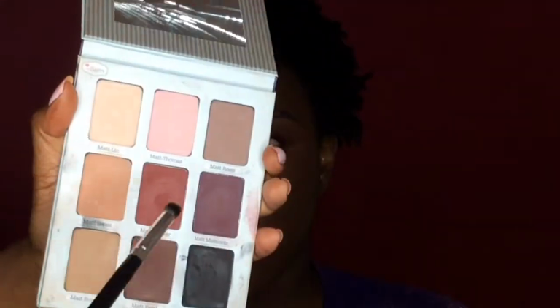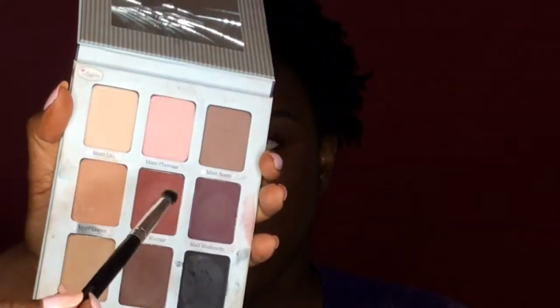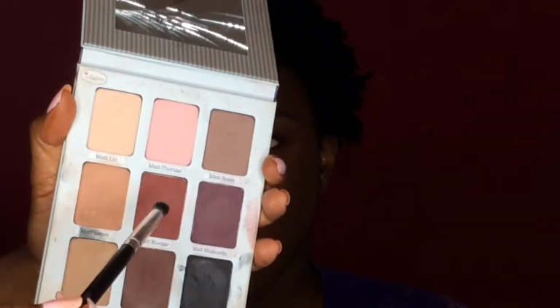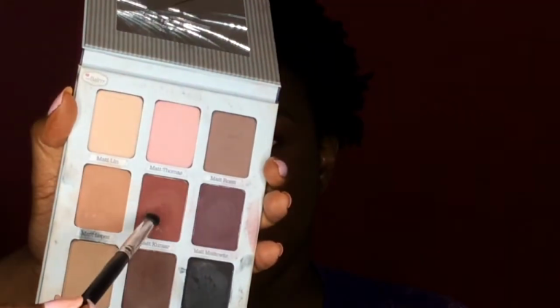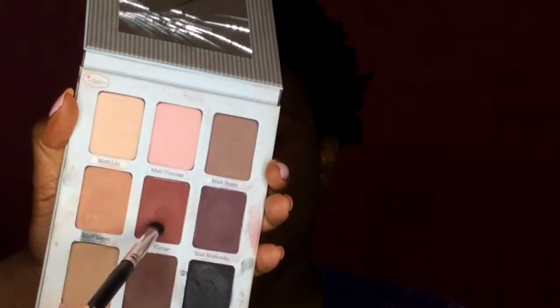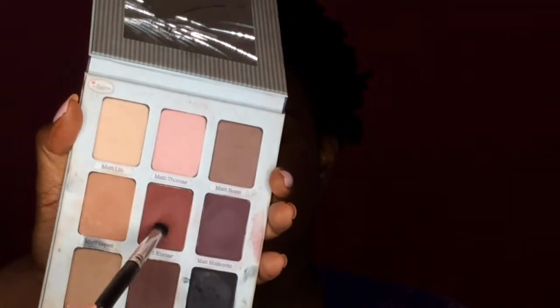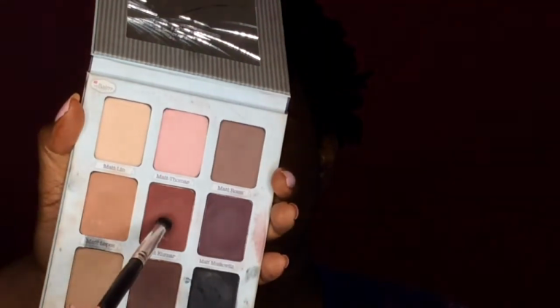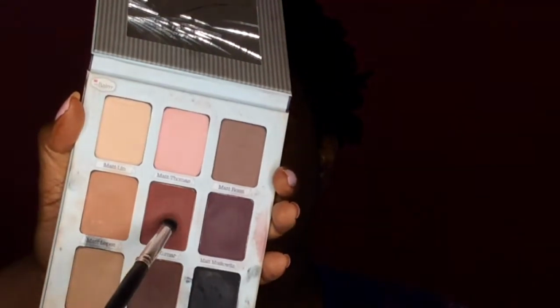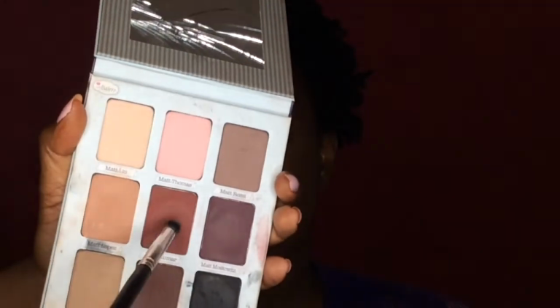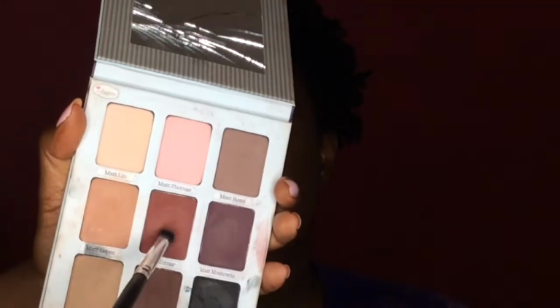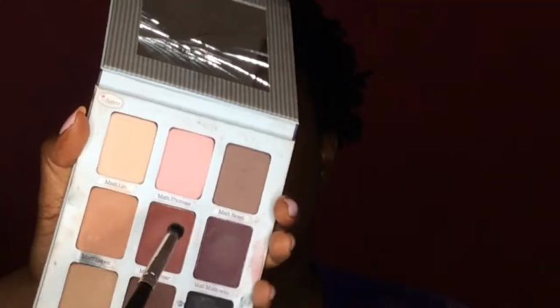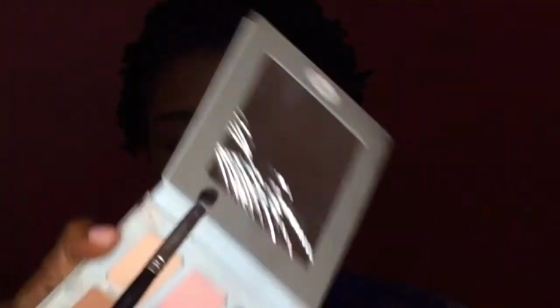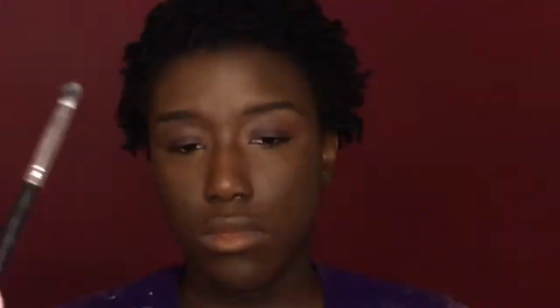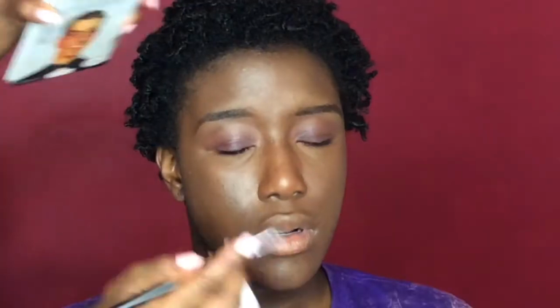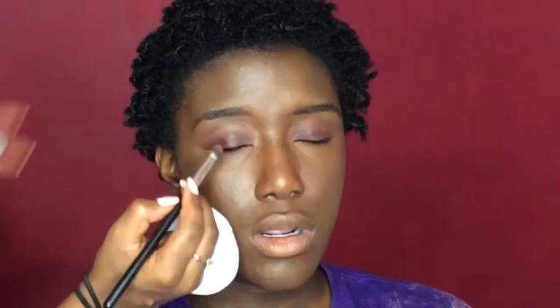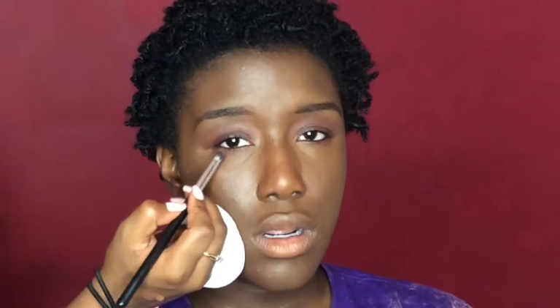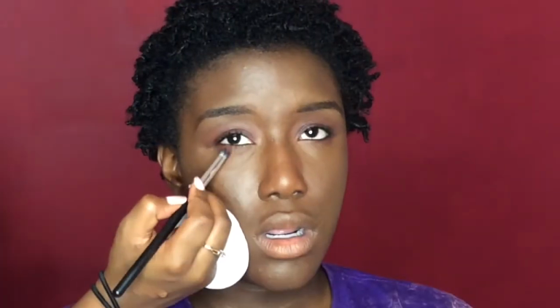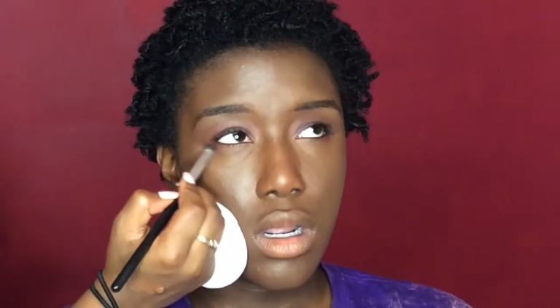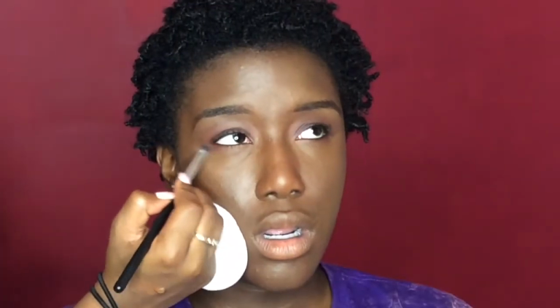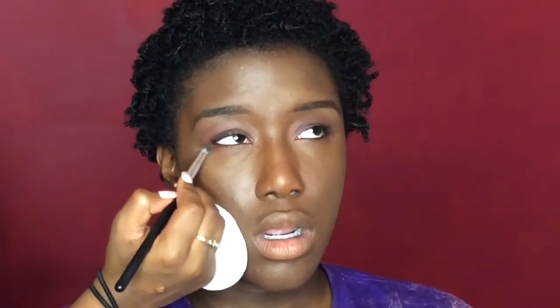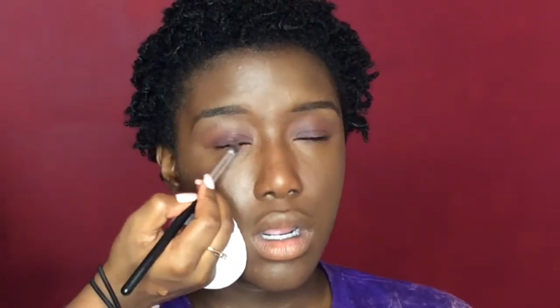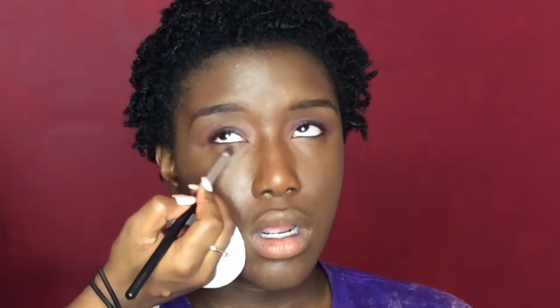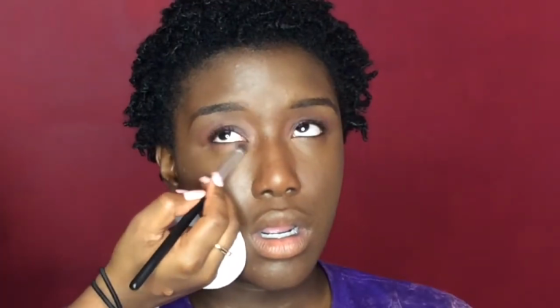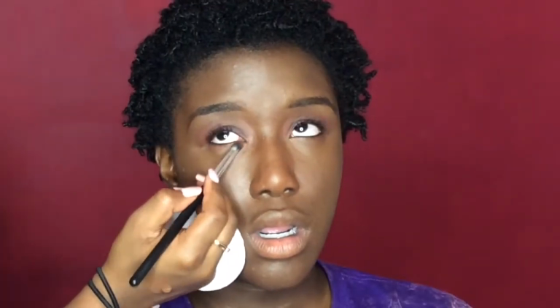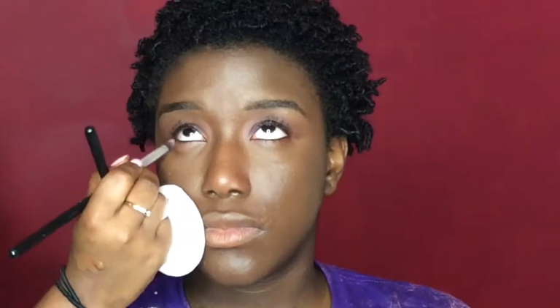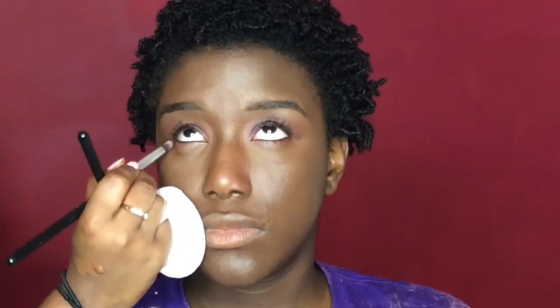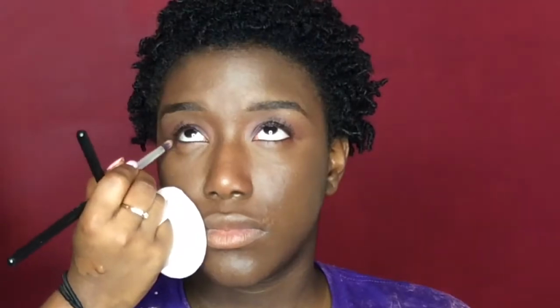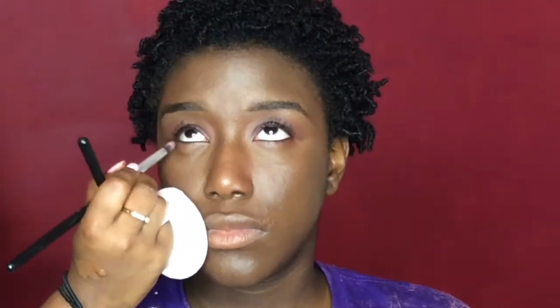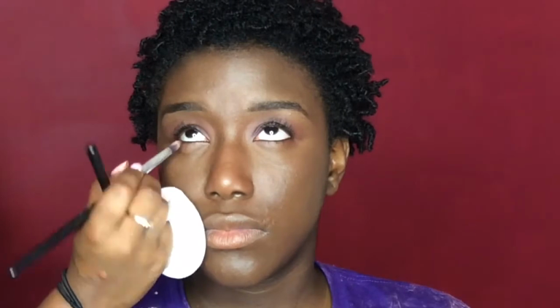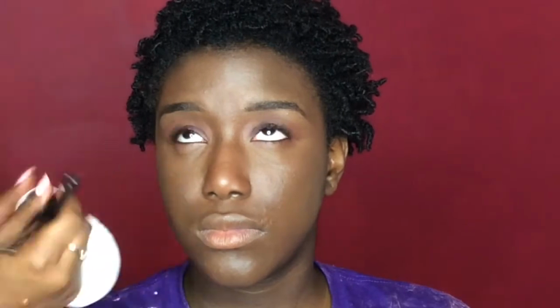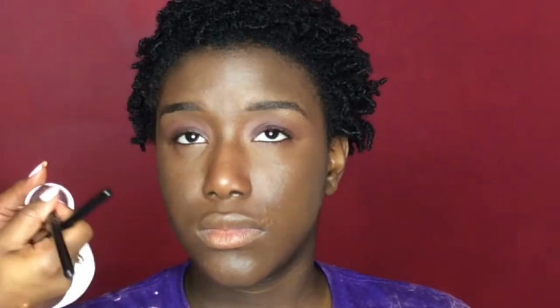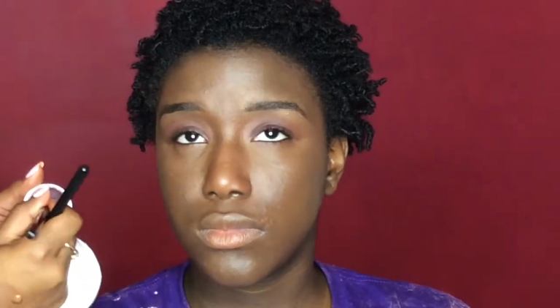Now I'm just going to take Matt Kumar and I'm also going to take the ColourPop shadow and just run these along her lower lash line to add balance to the eyes.